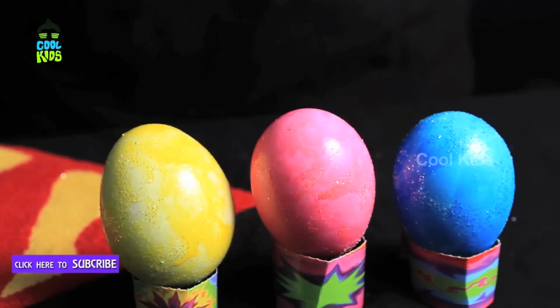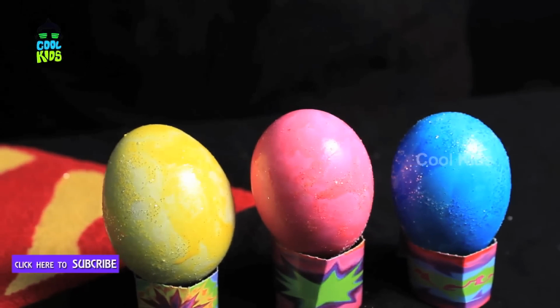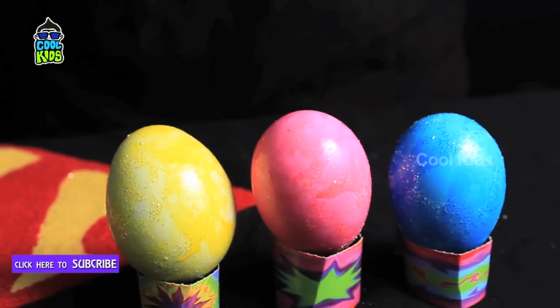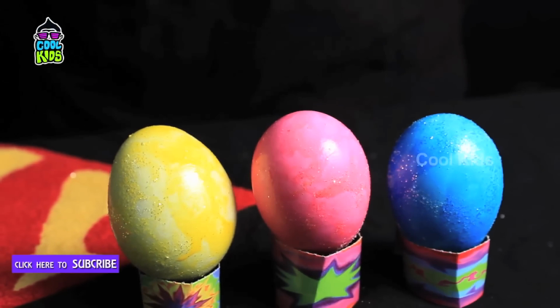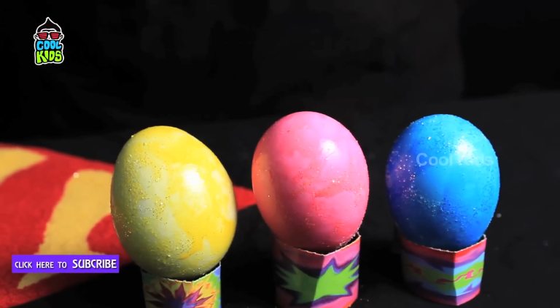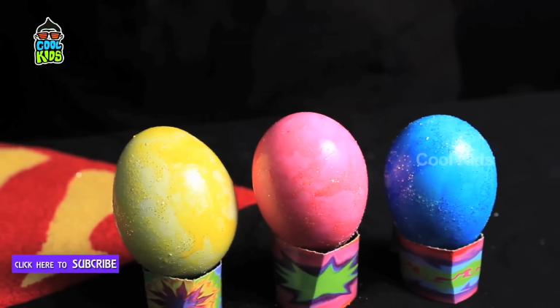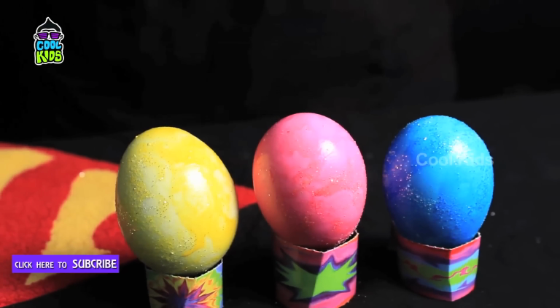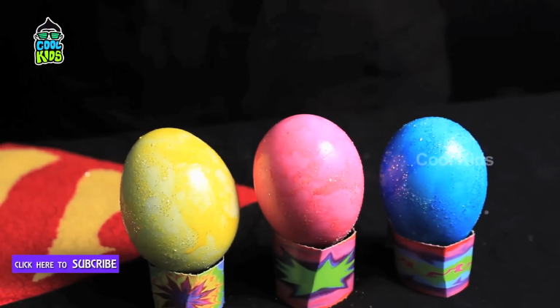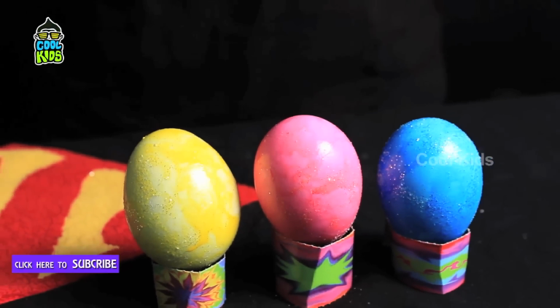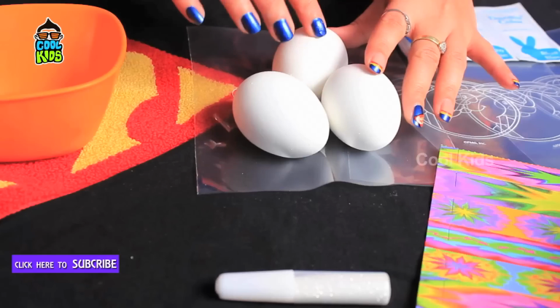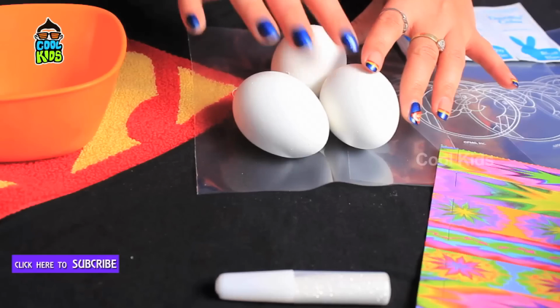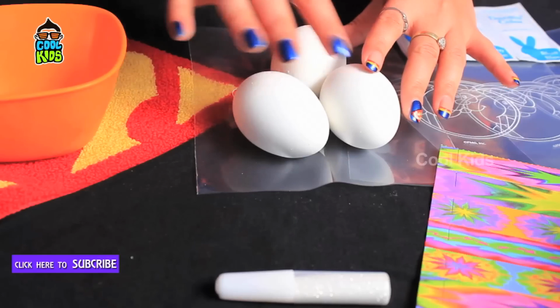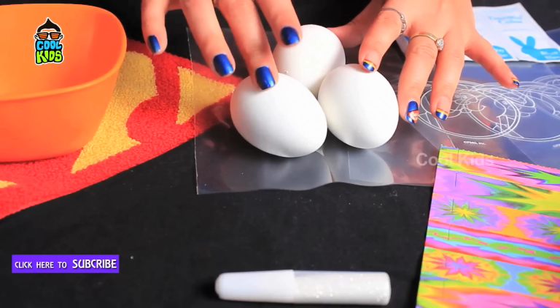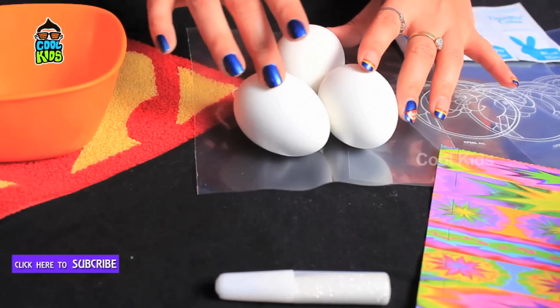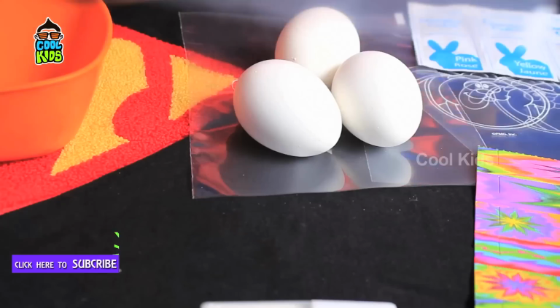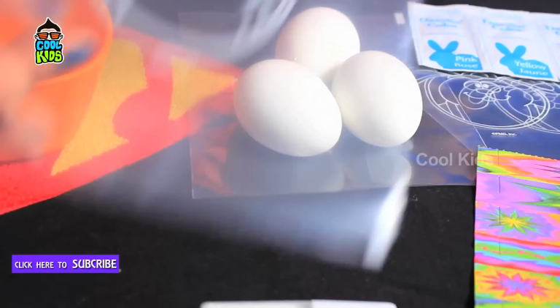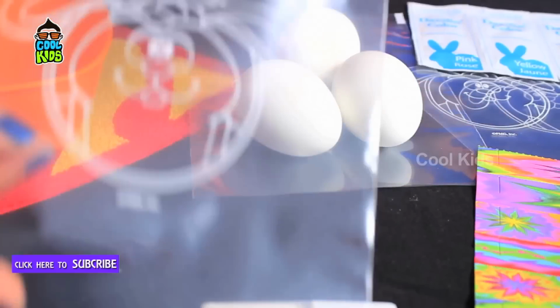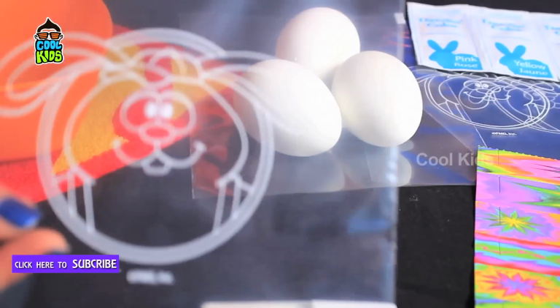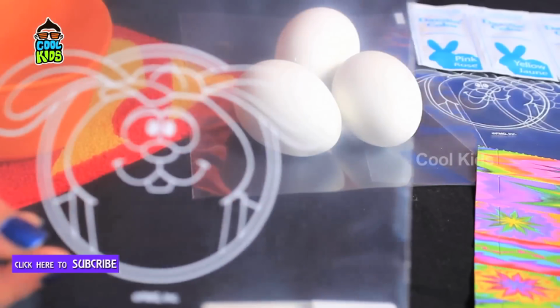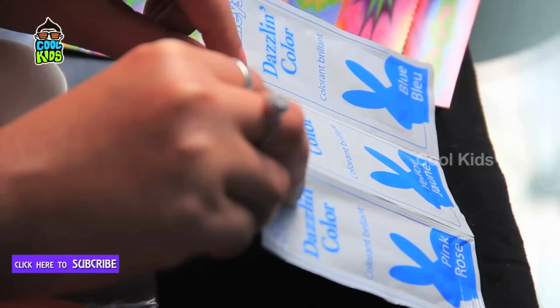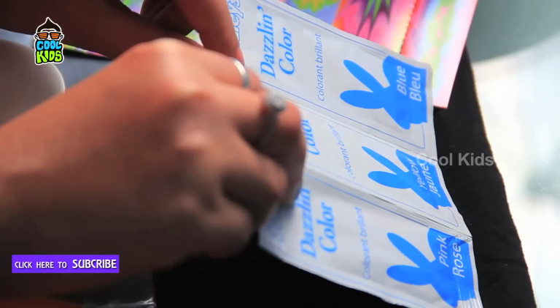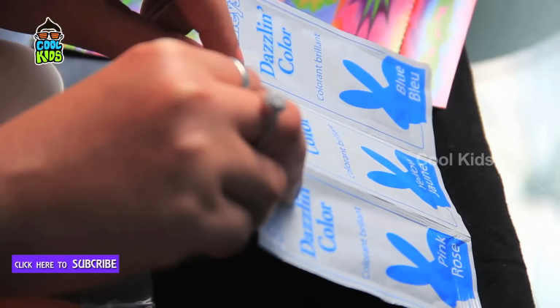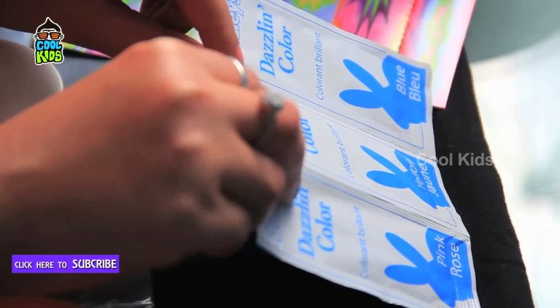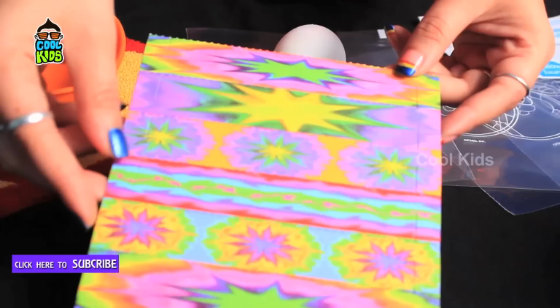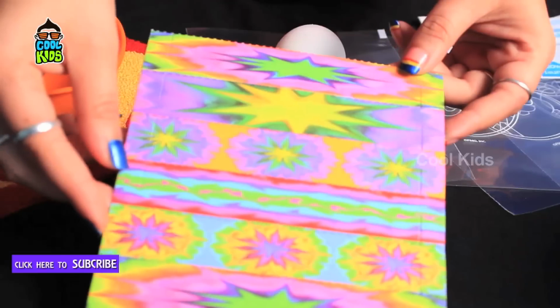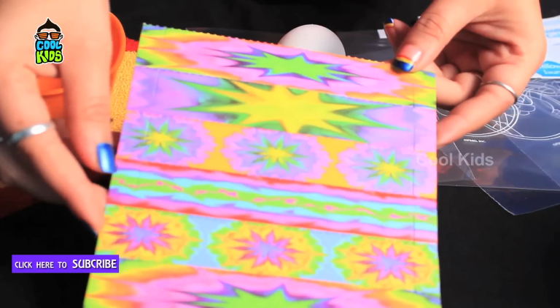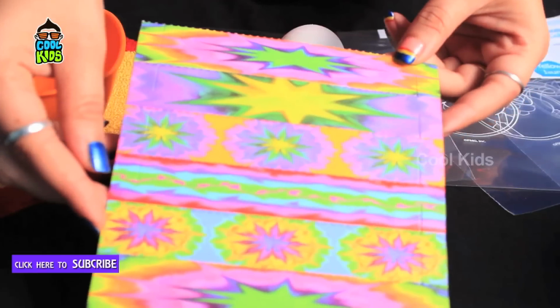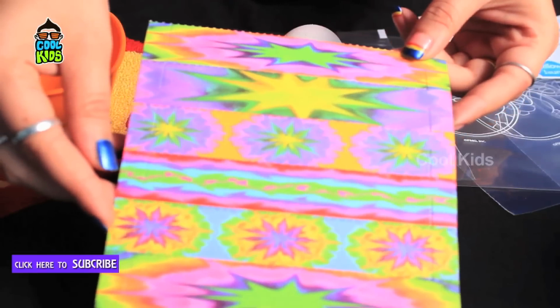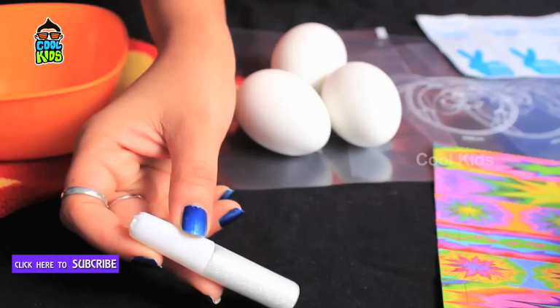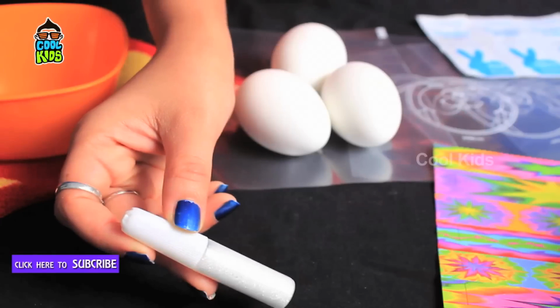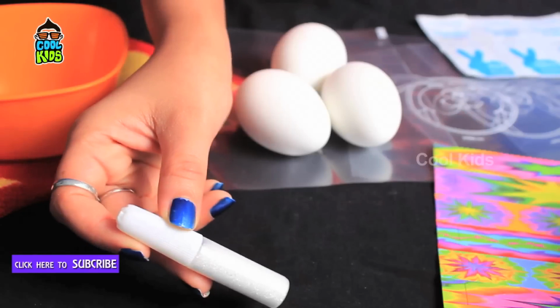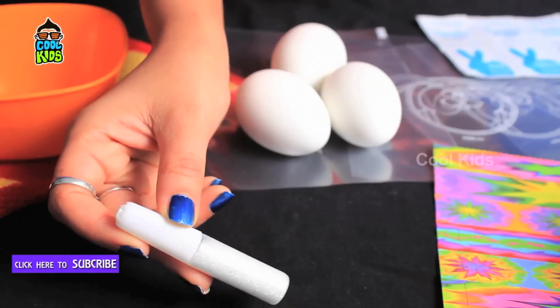For this, we need boiled eggs, a pouch, colours, paper strips and glitter.